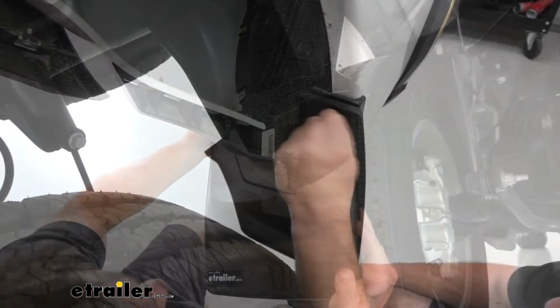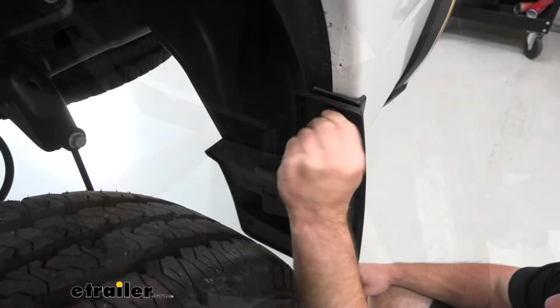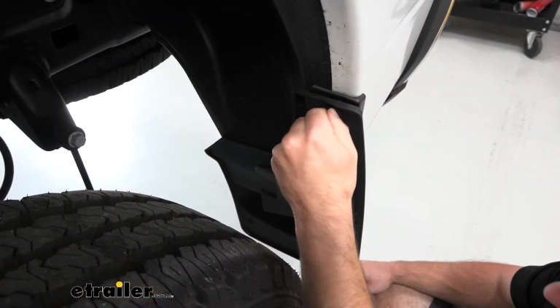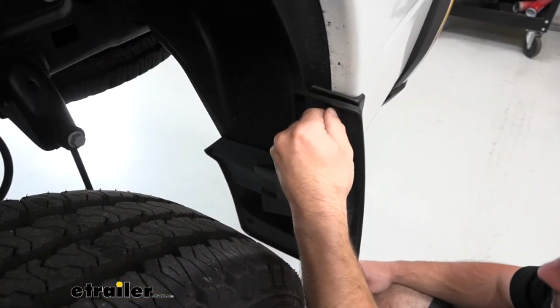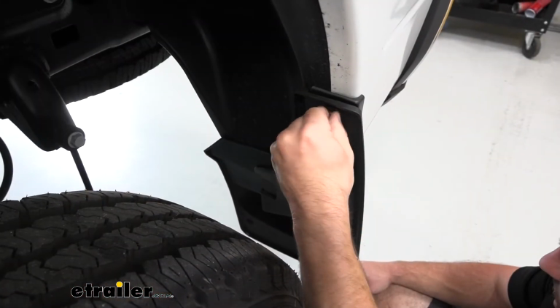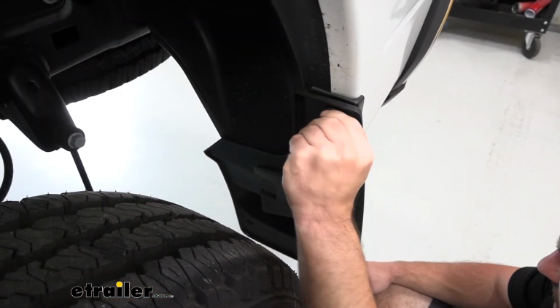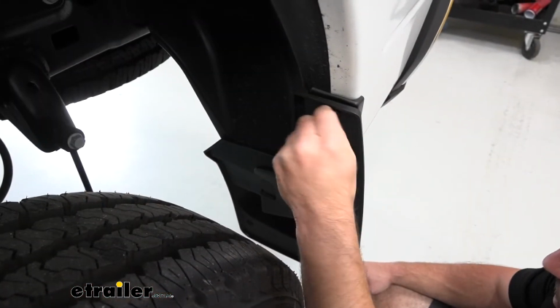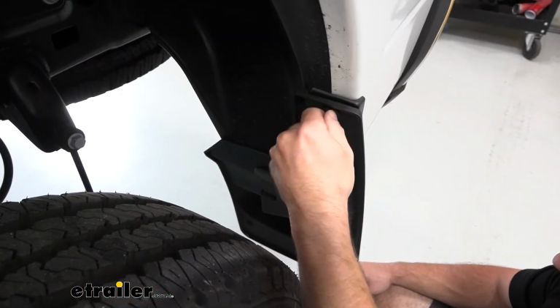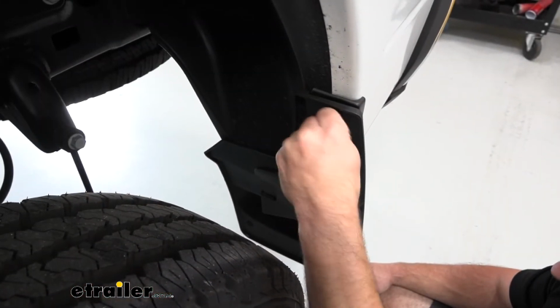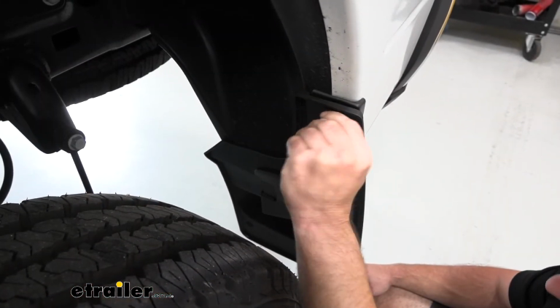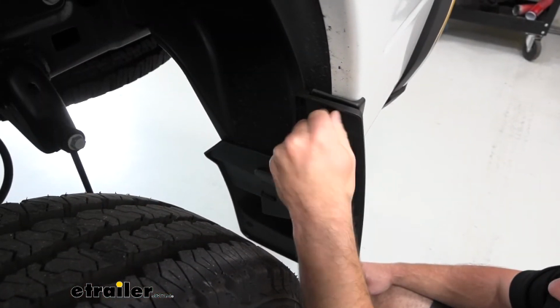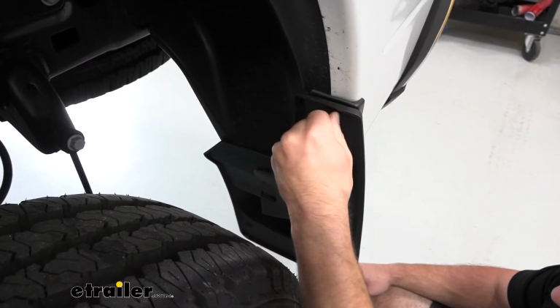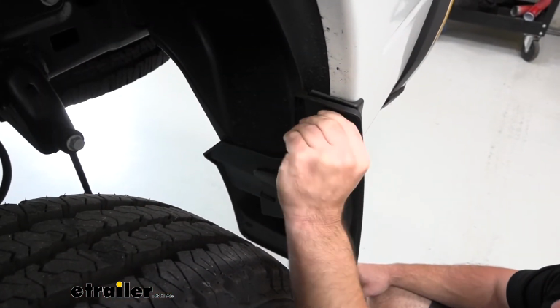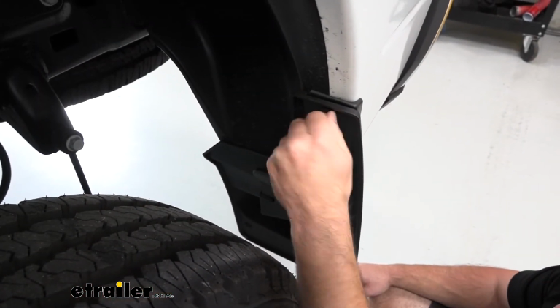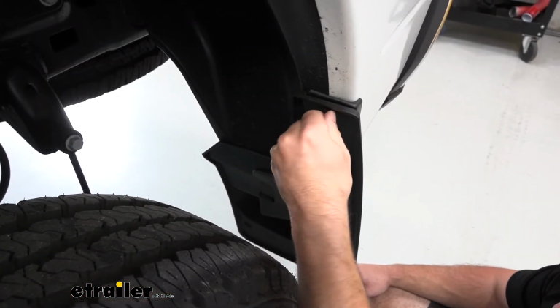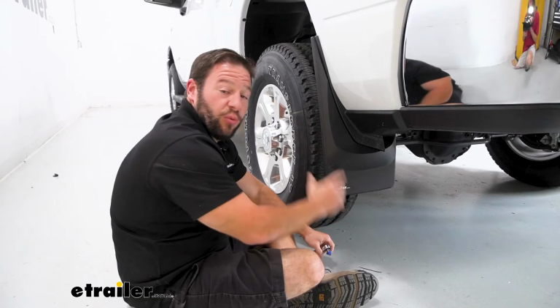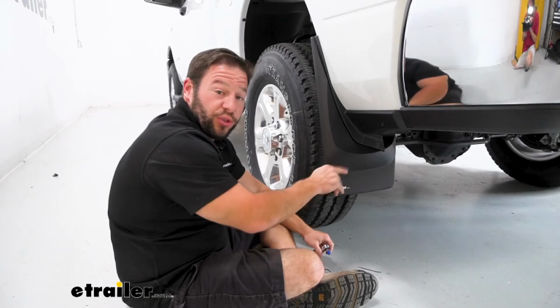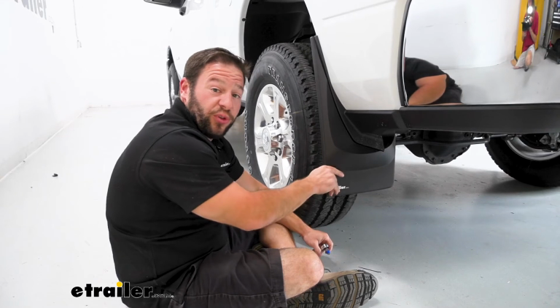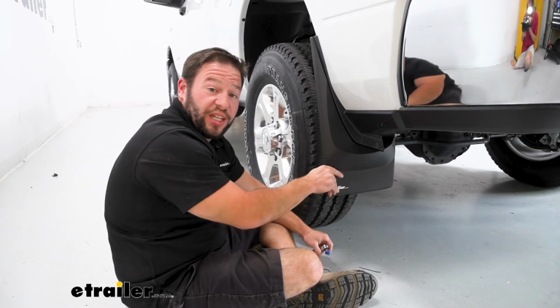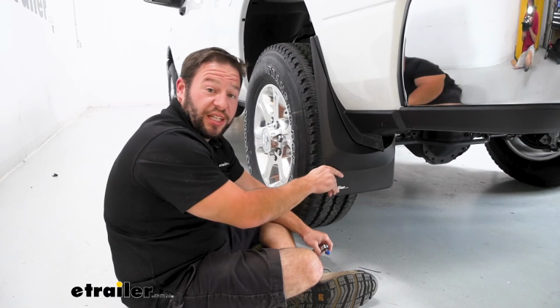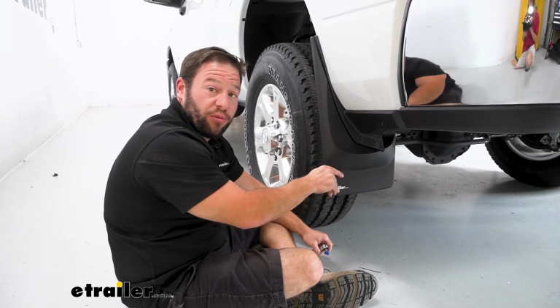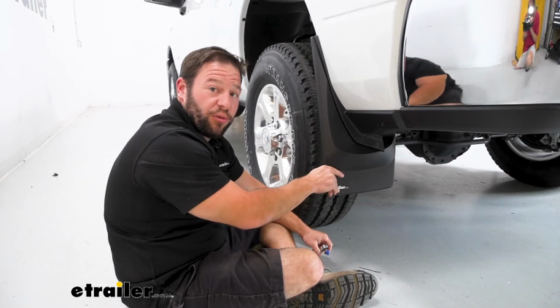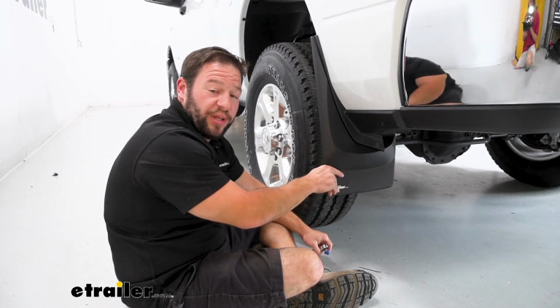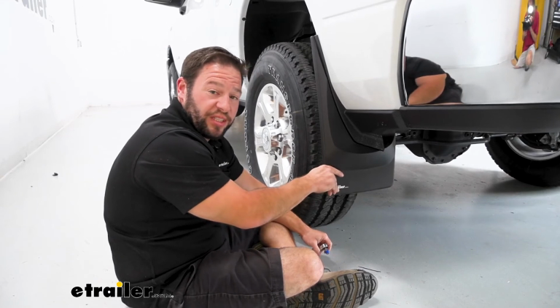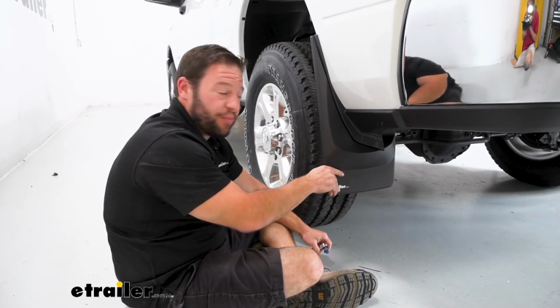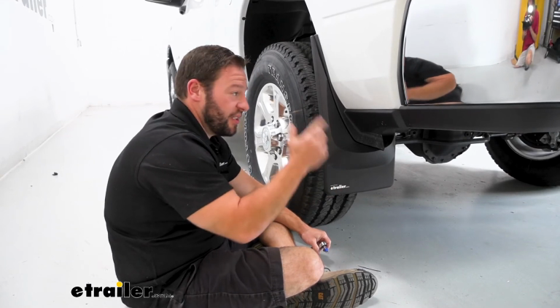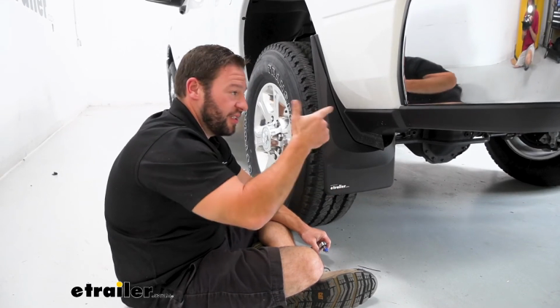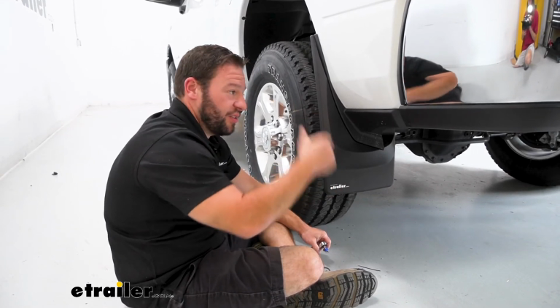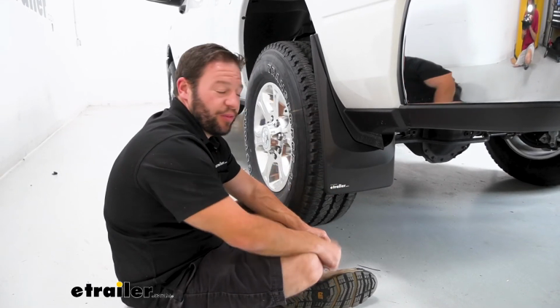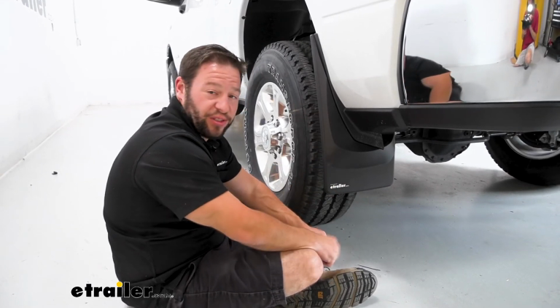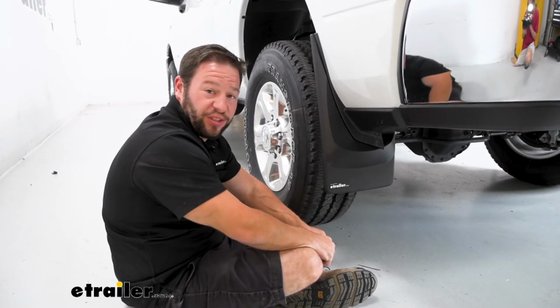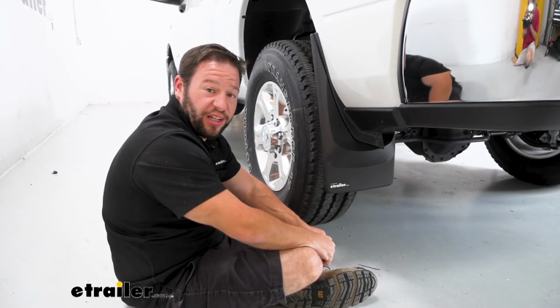Then we'll reinstall our hex head screws. With those fully tightened, we're going to repeat the same process on the passenger side.